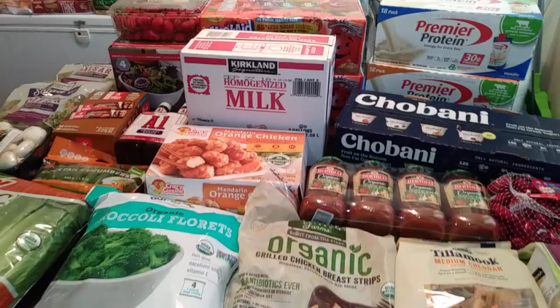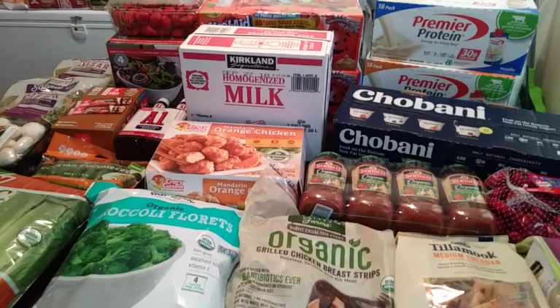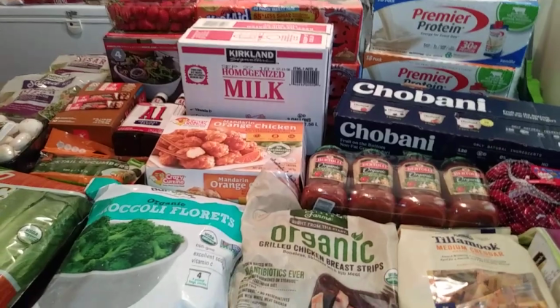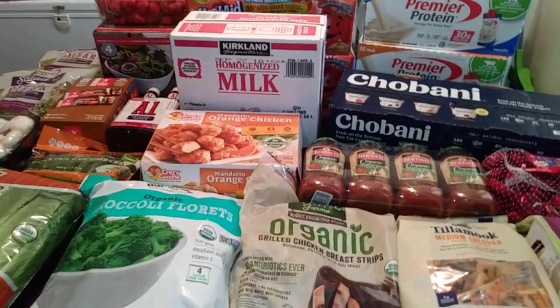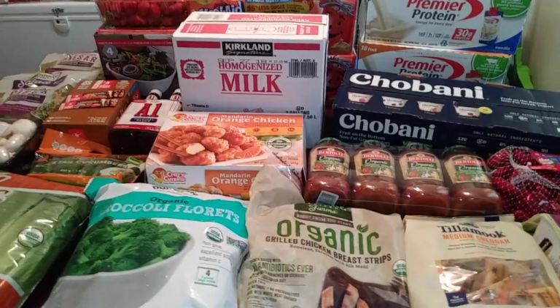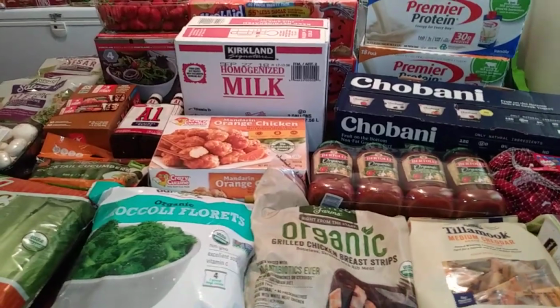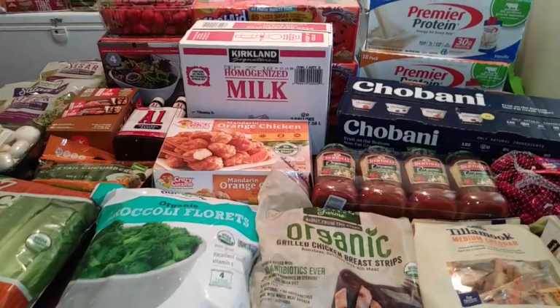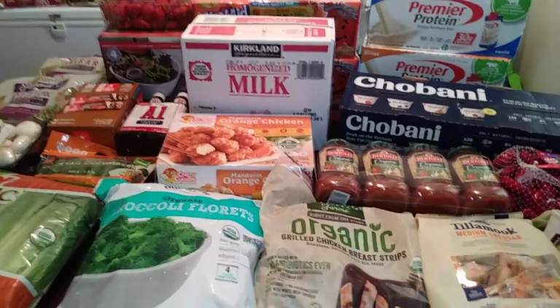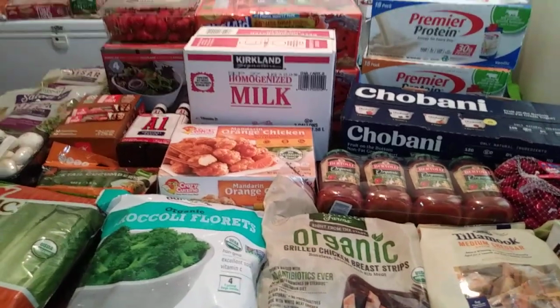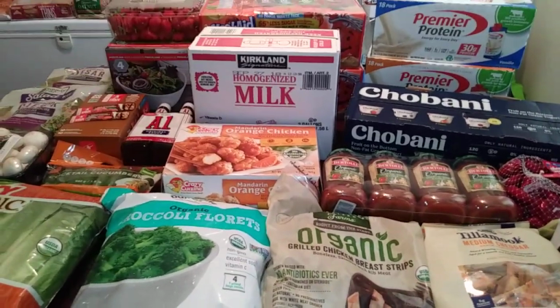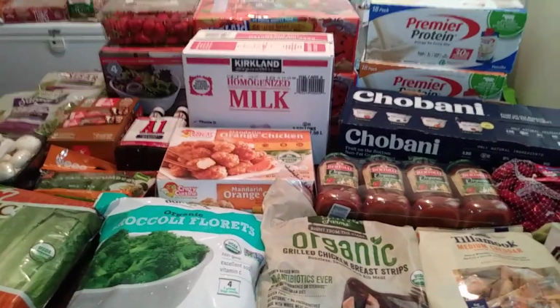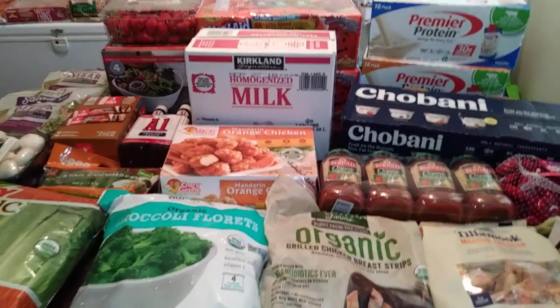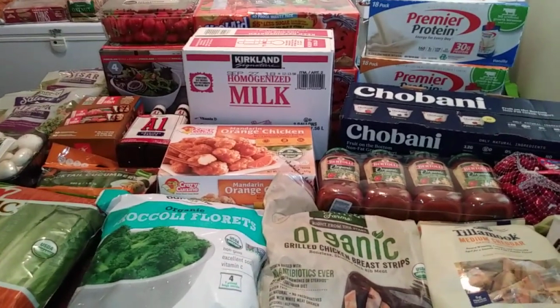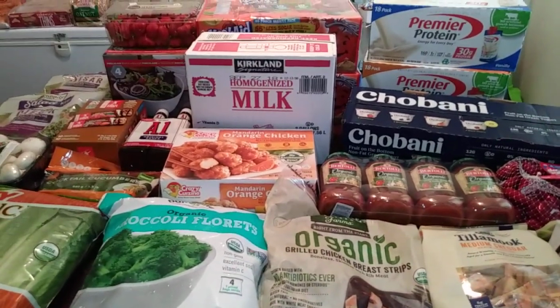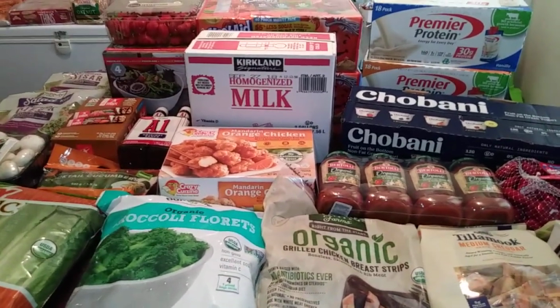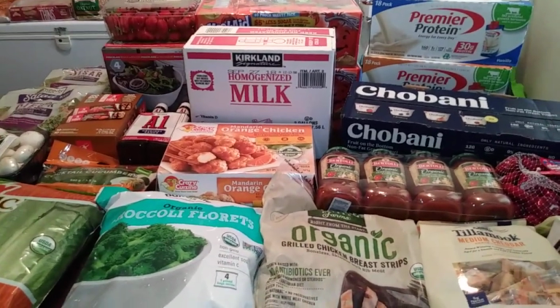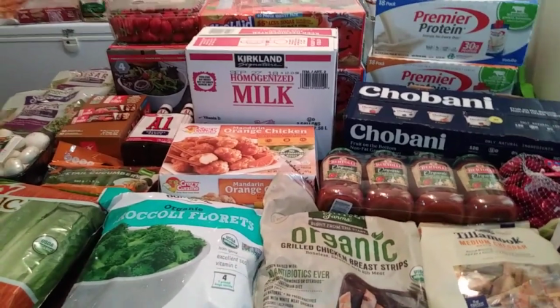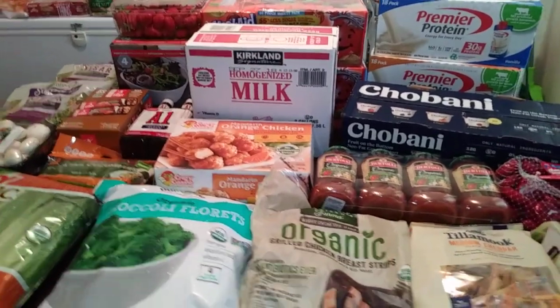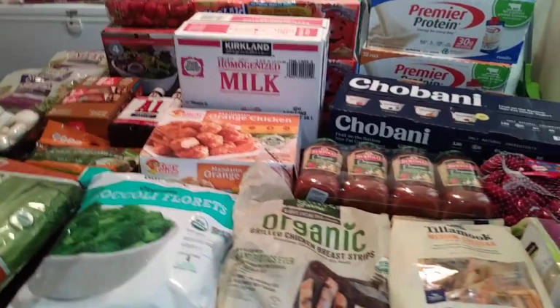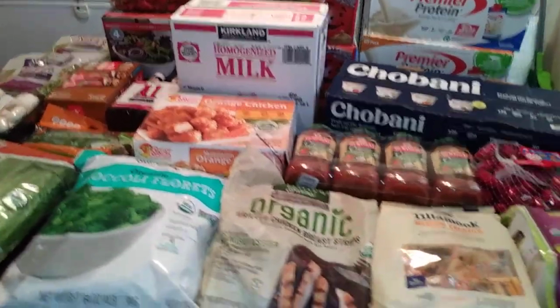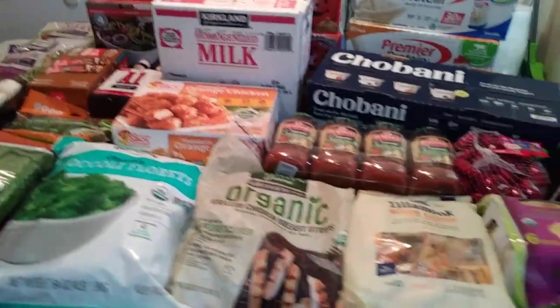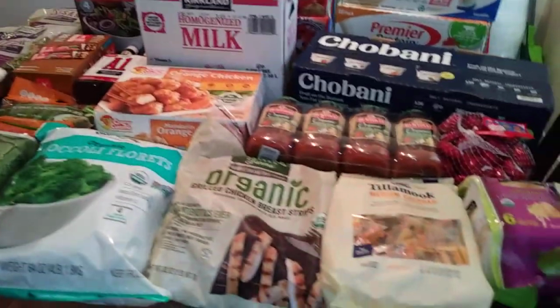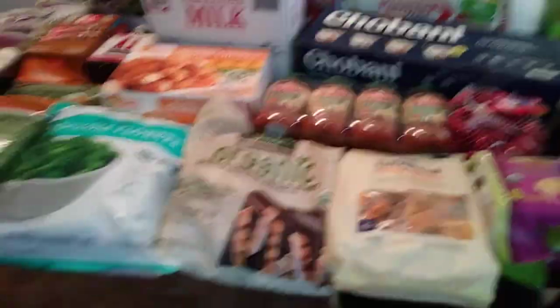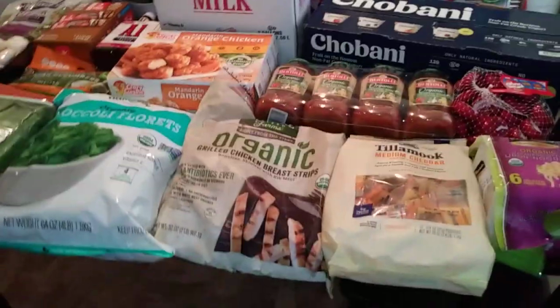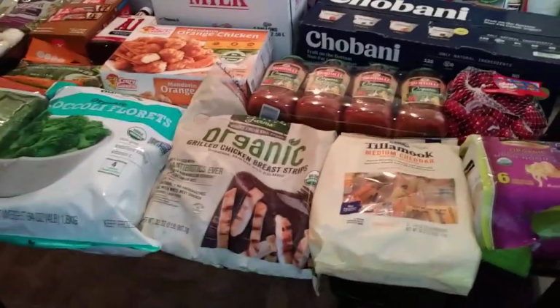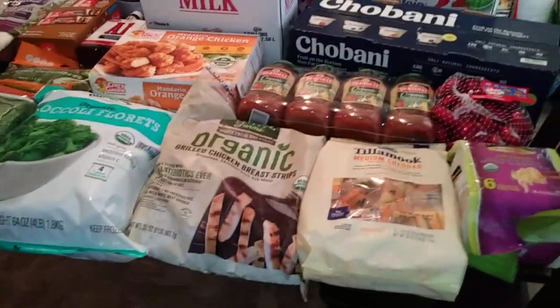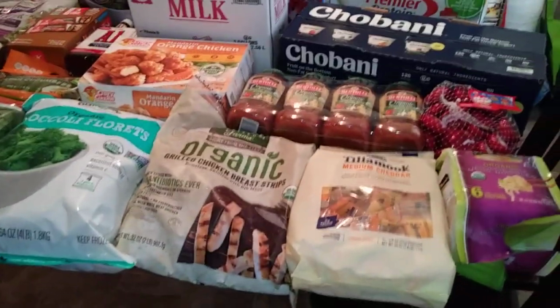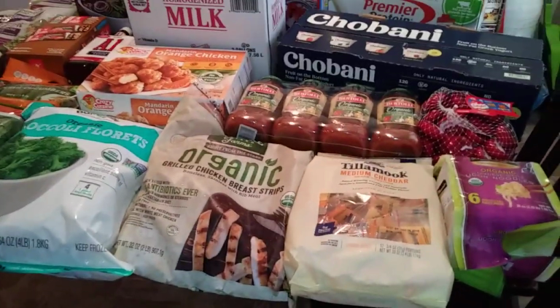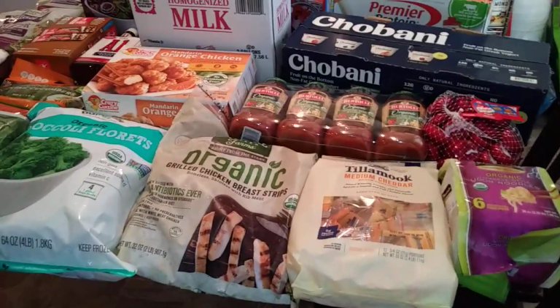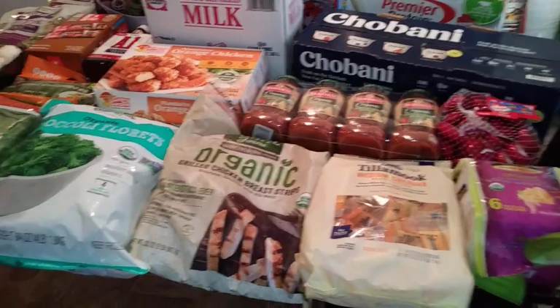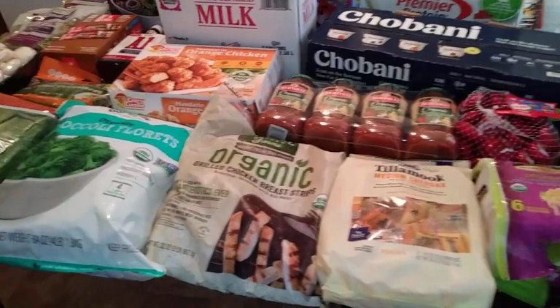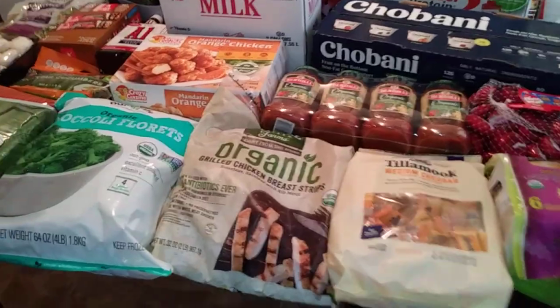Hi guys, welcome back to my channel. This is a Costco haul for the month of September.